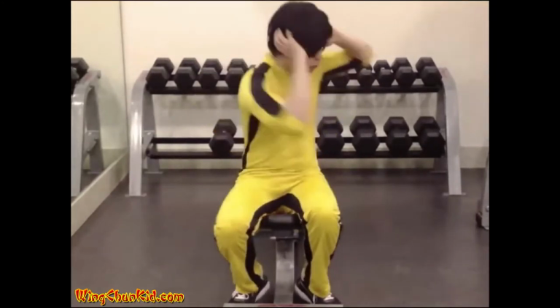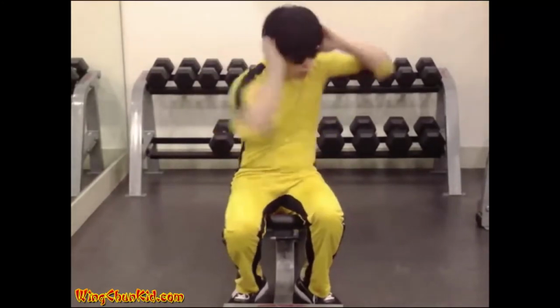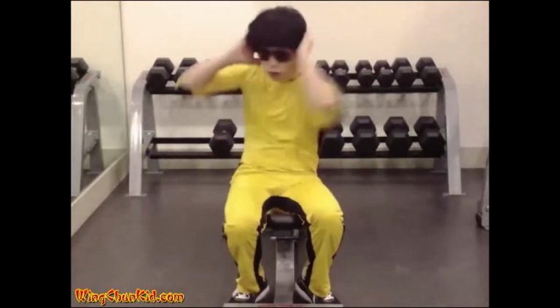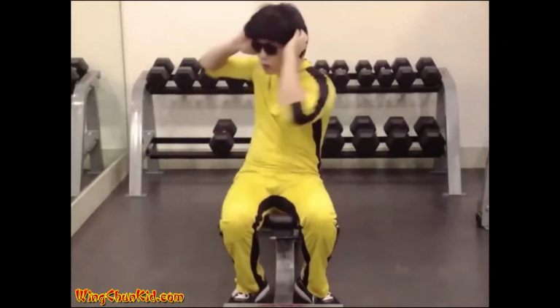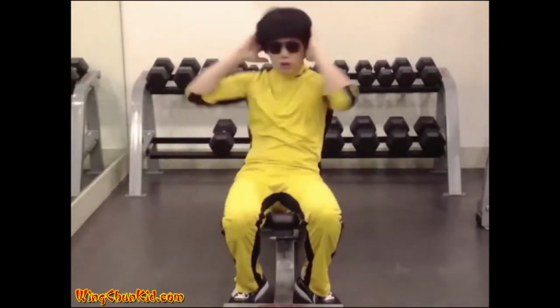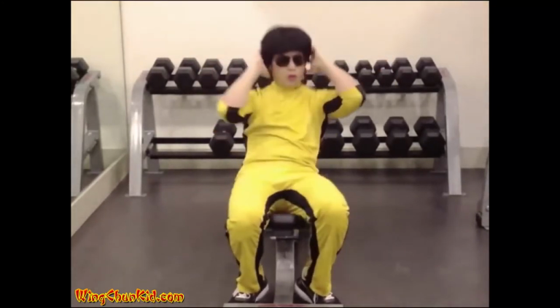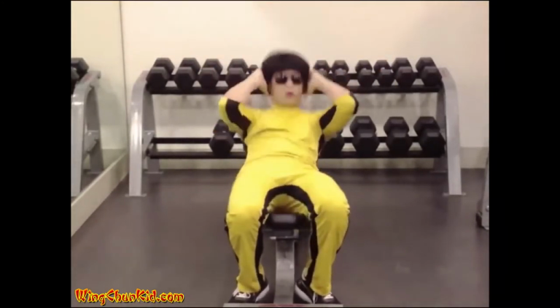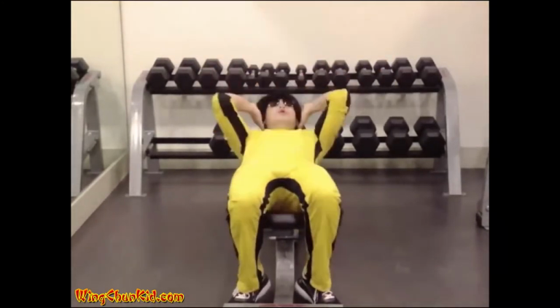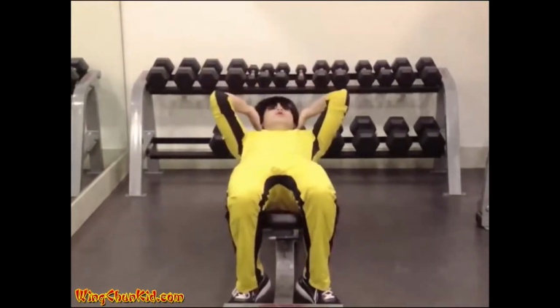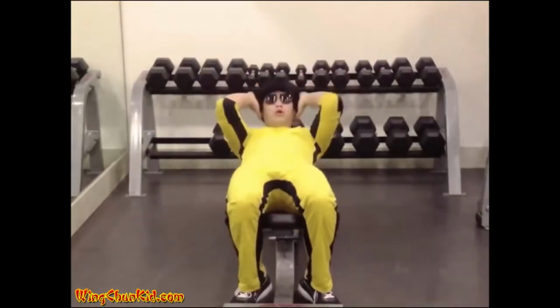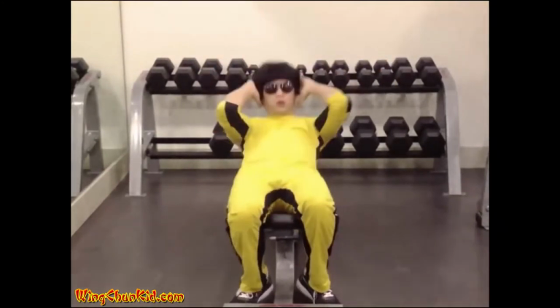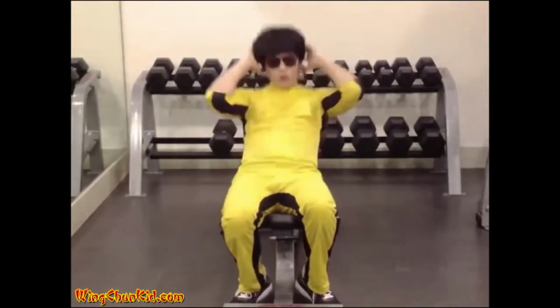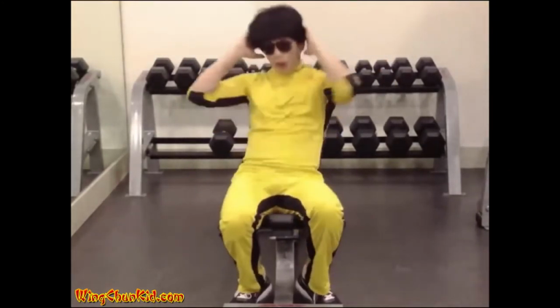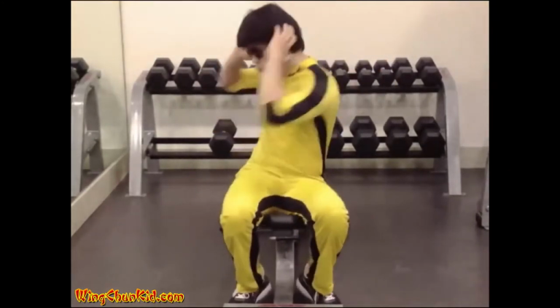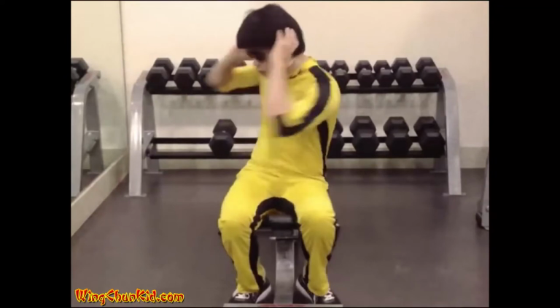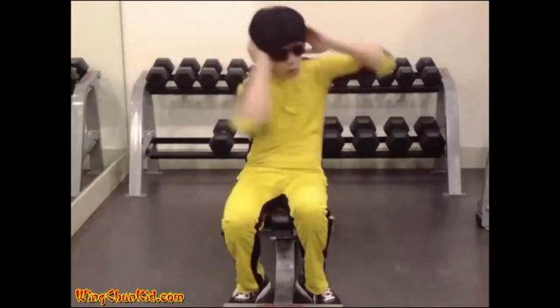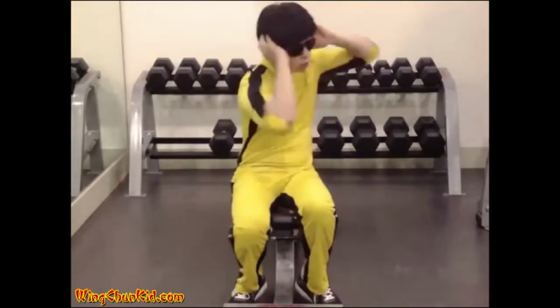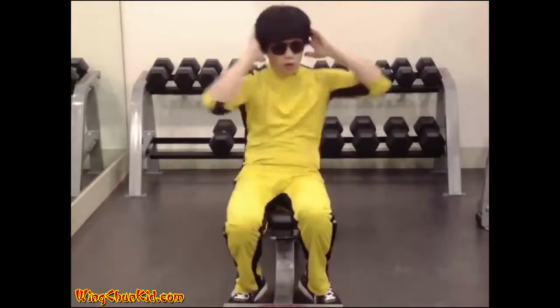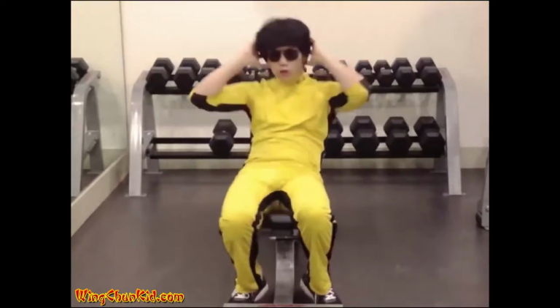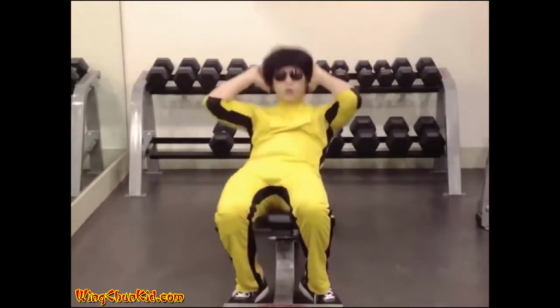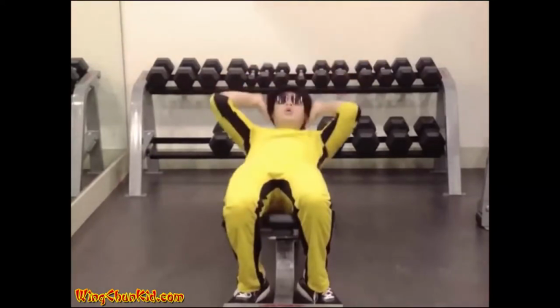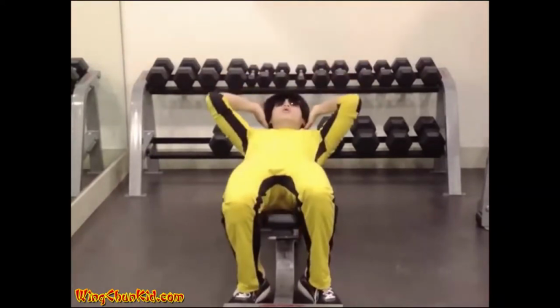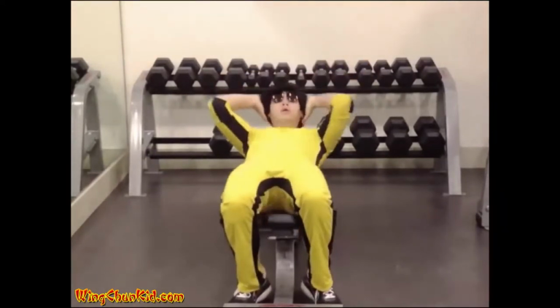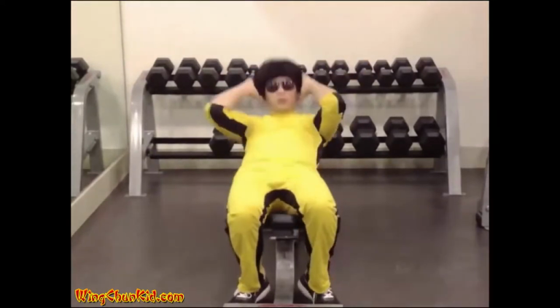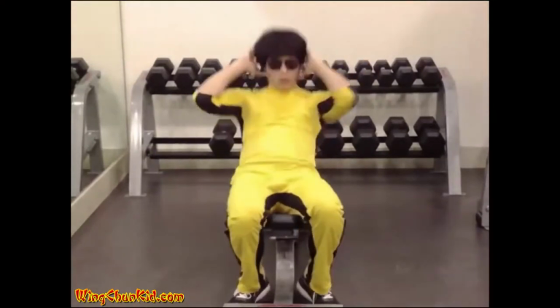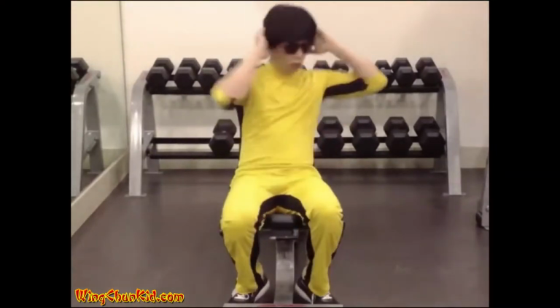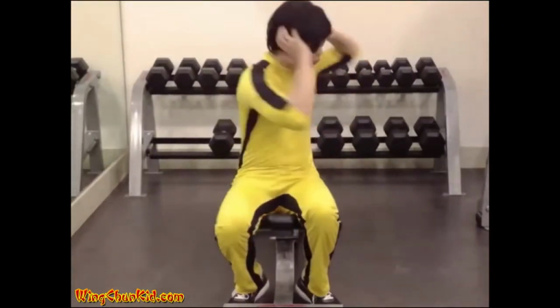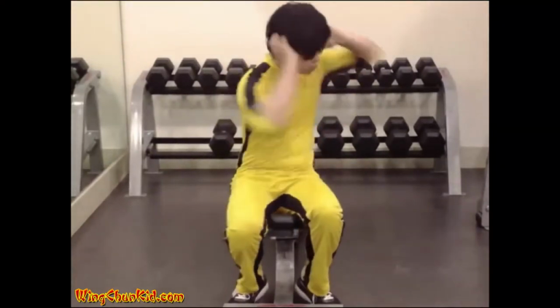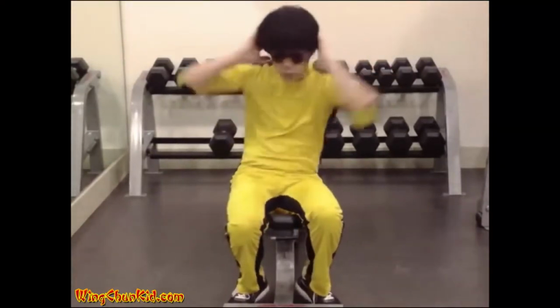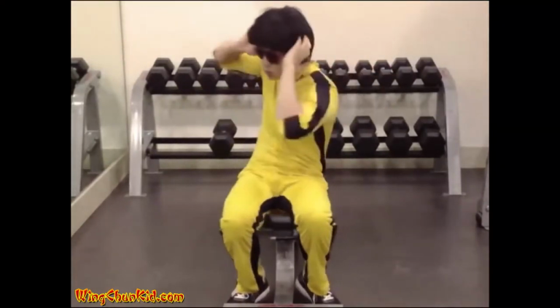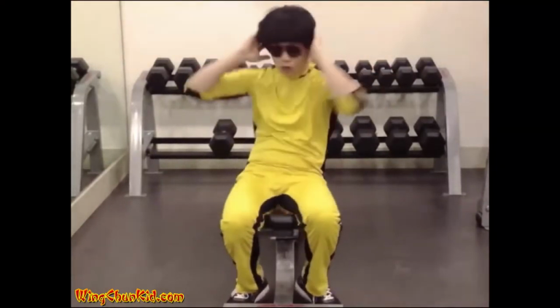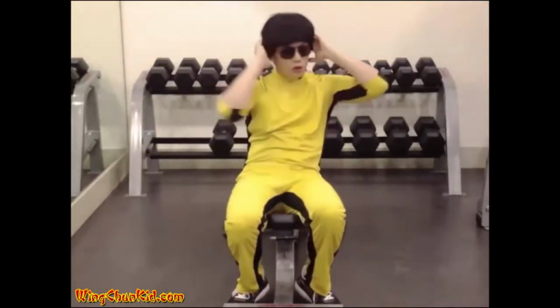Reps: 15 to 20. Note: you can do this on the floor or on a bench.